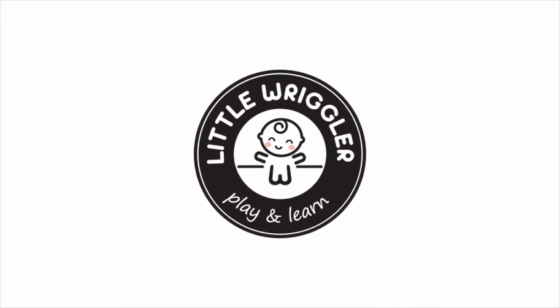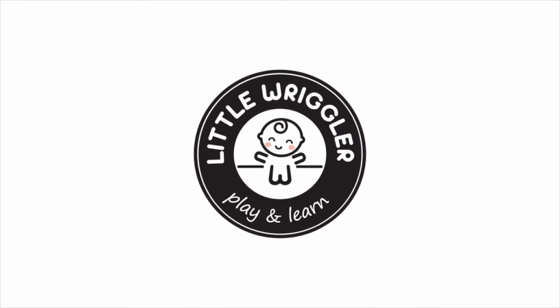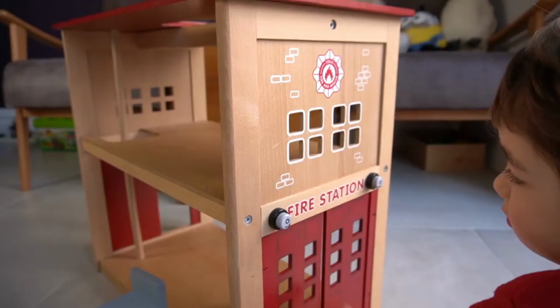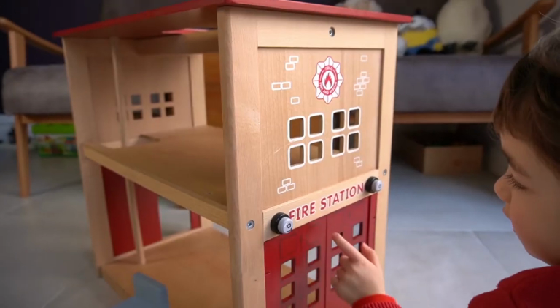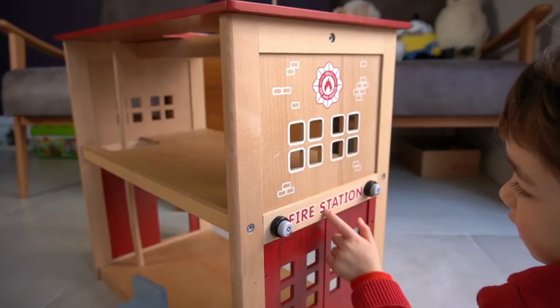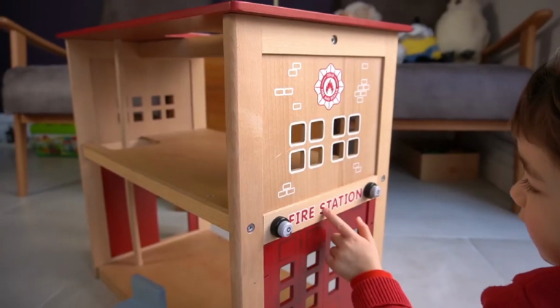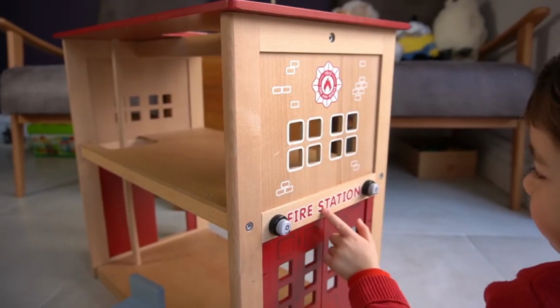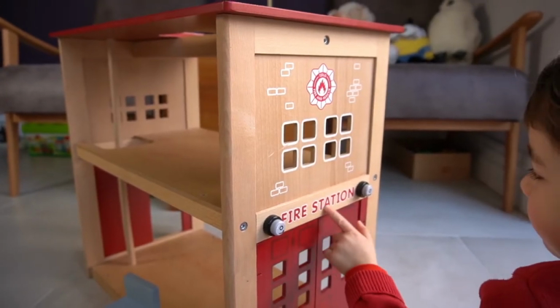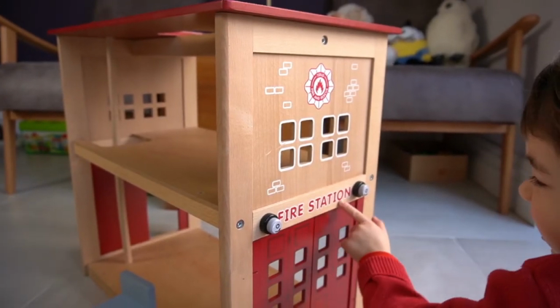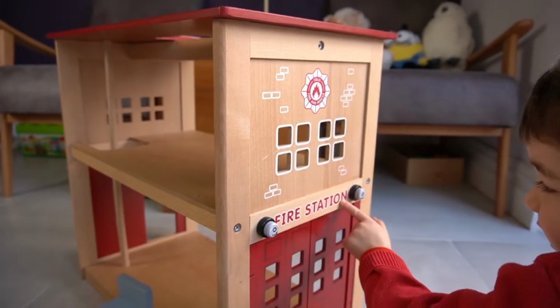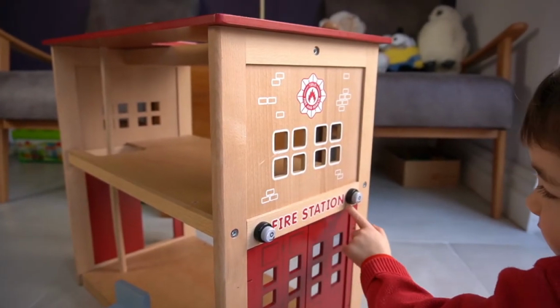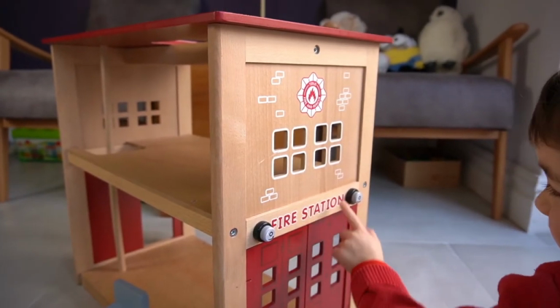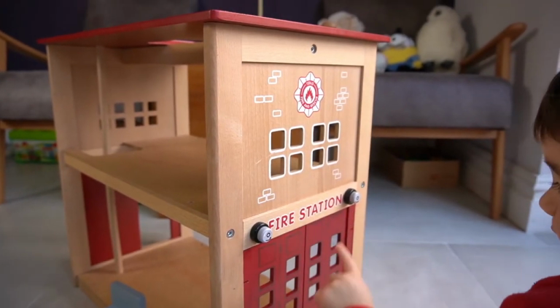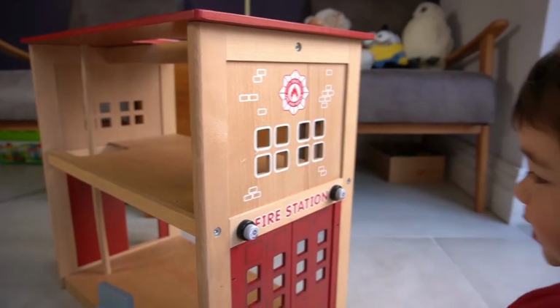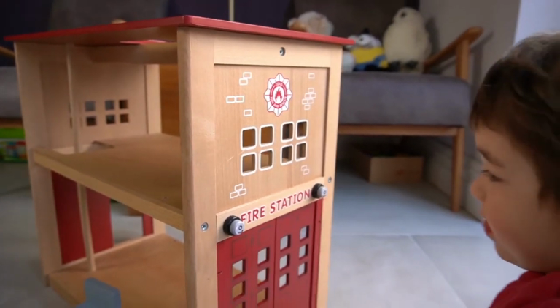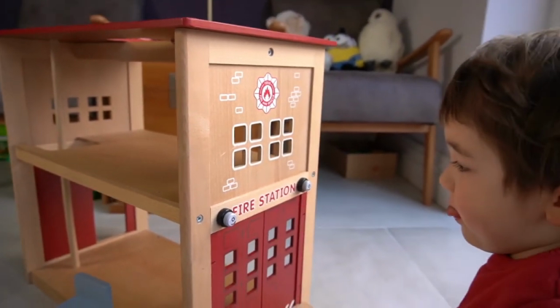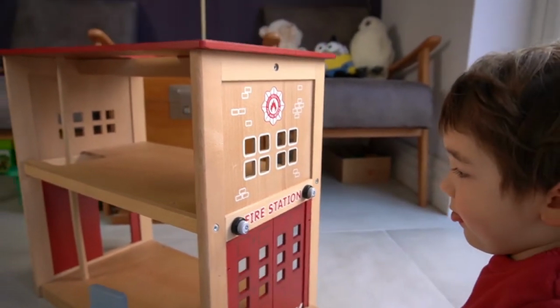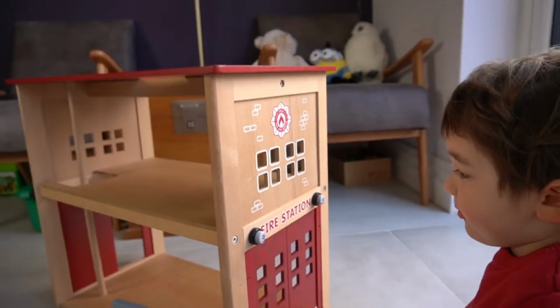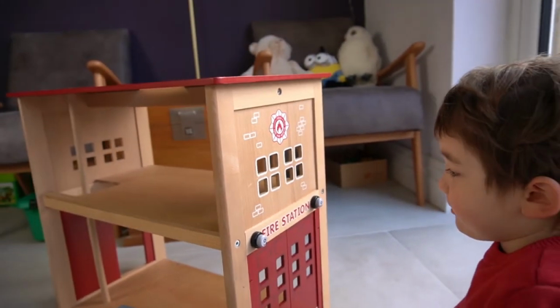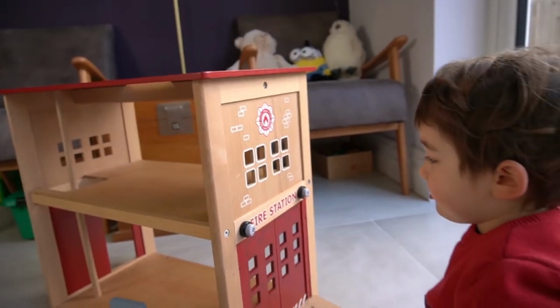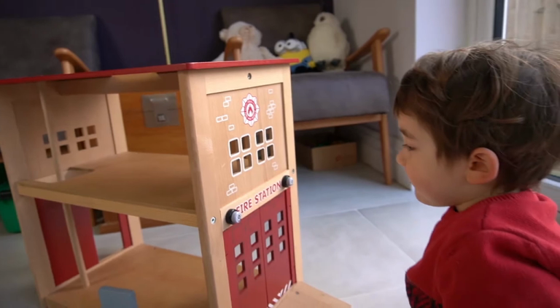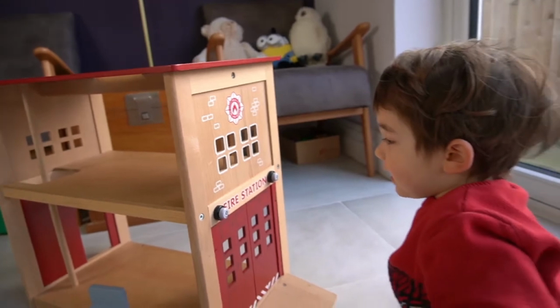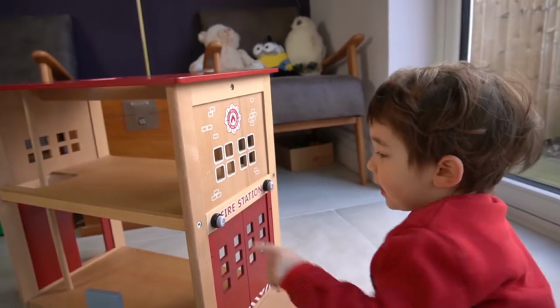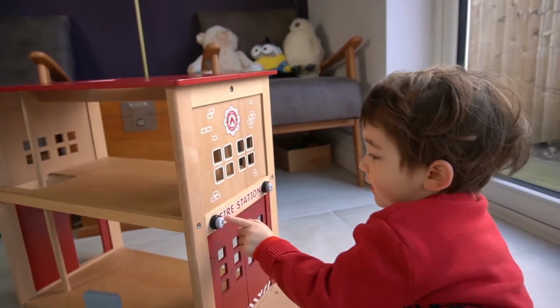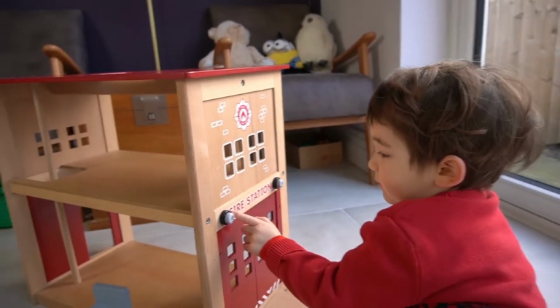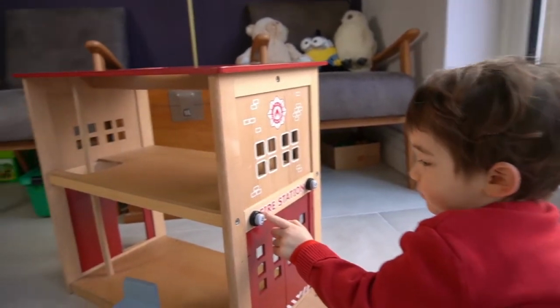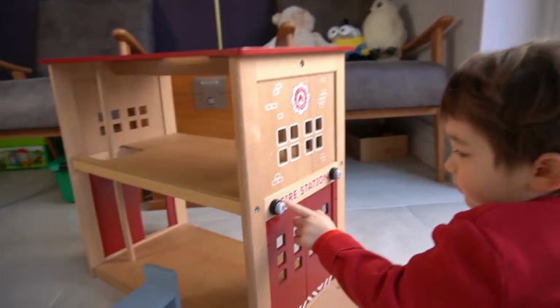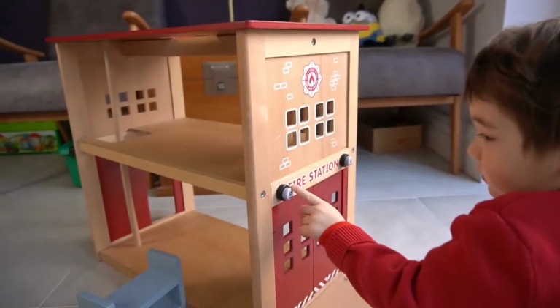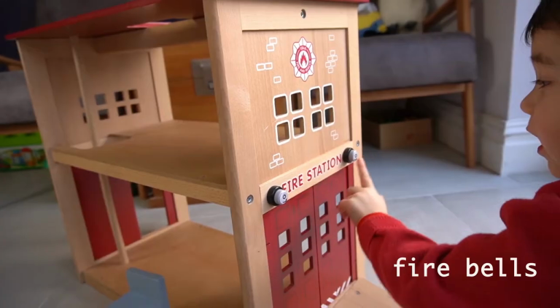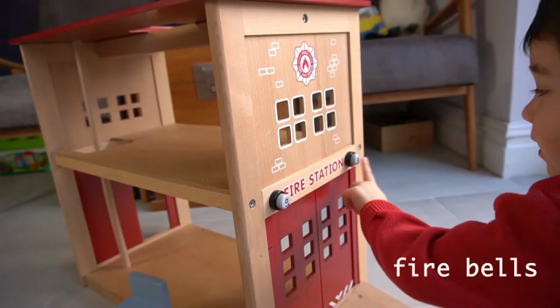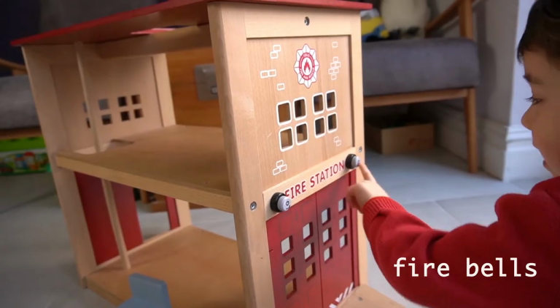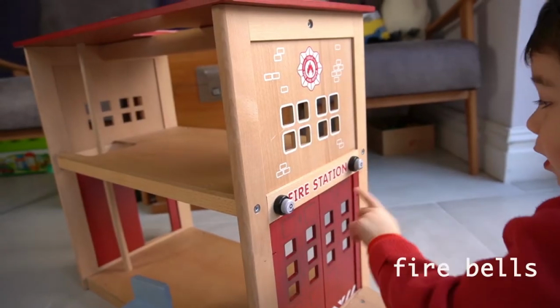Look, this says fire station. That says fire station. Are there bells there? Fire bells.